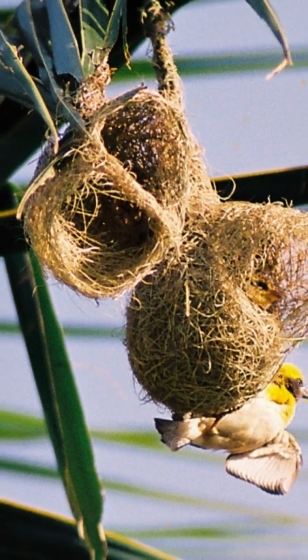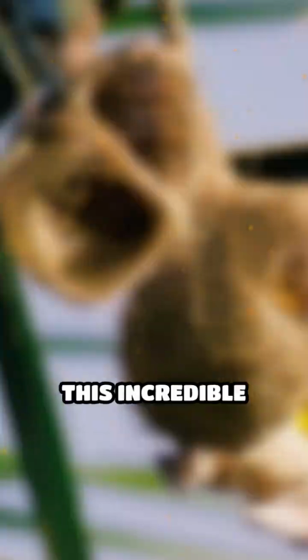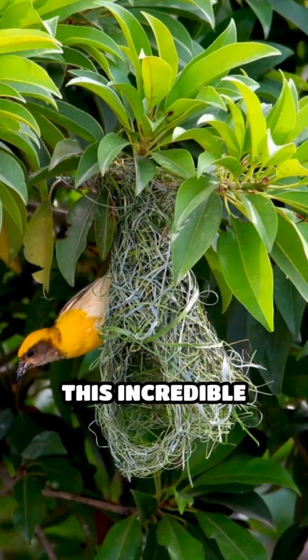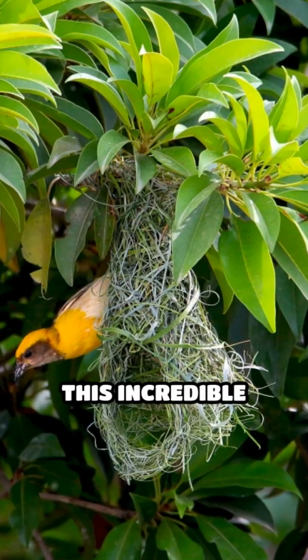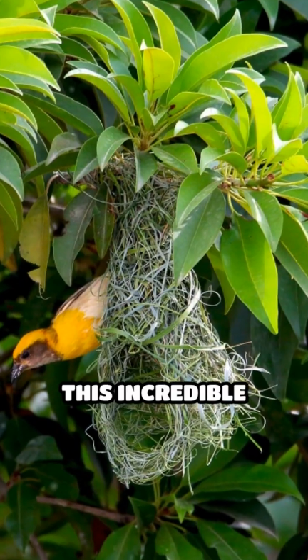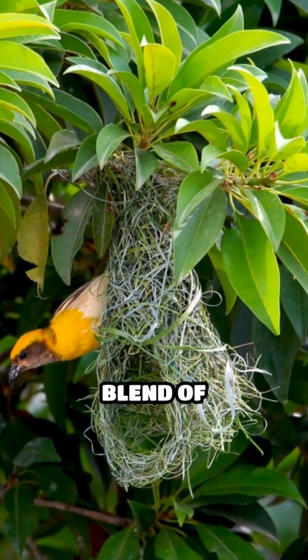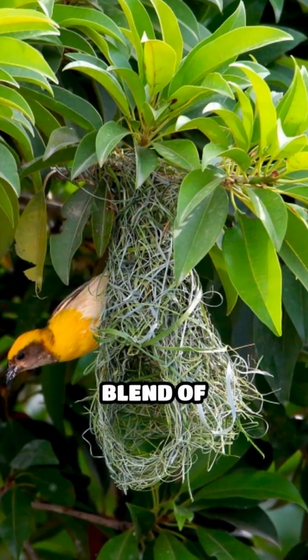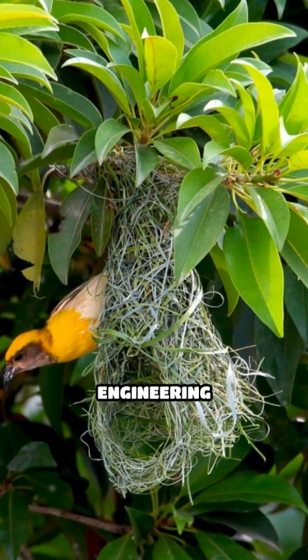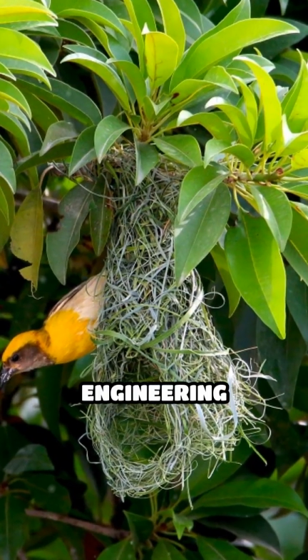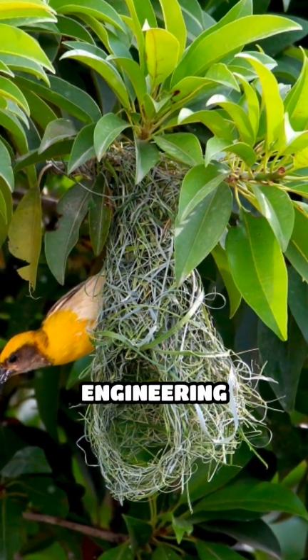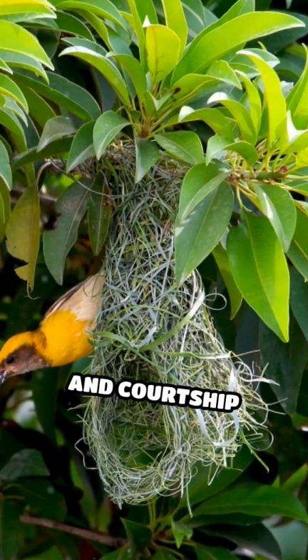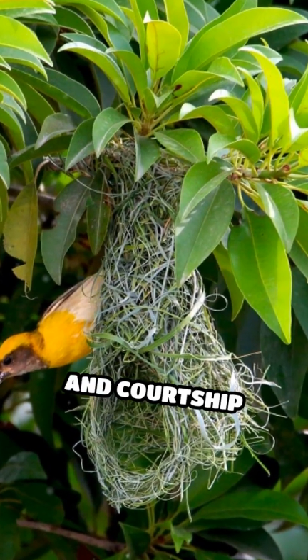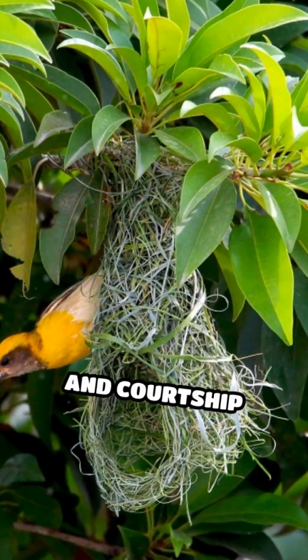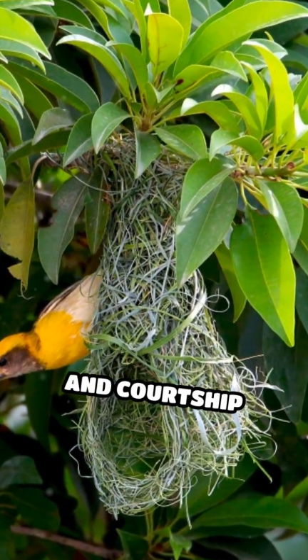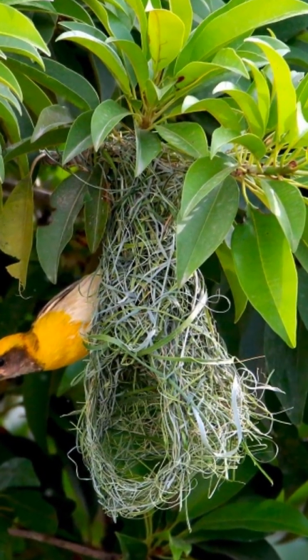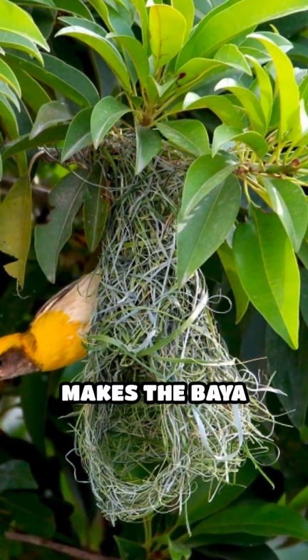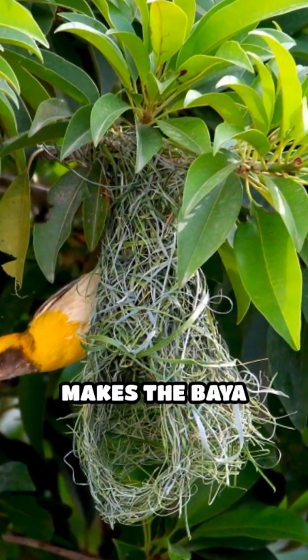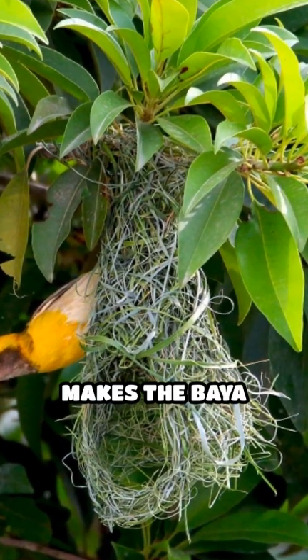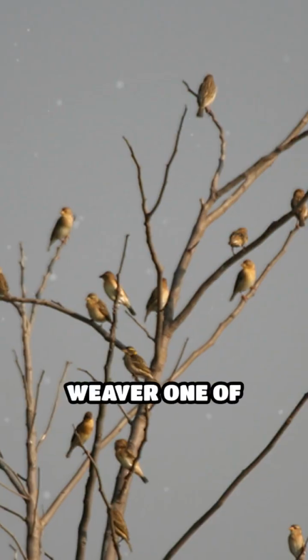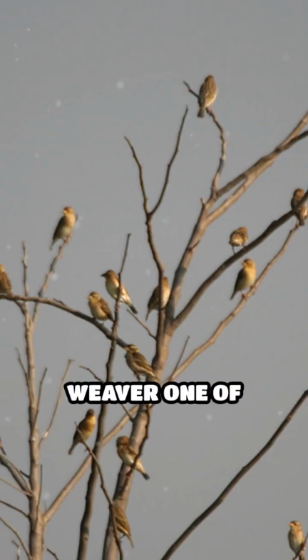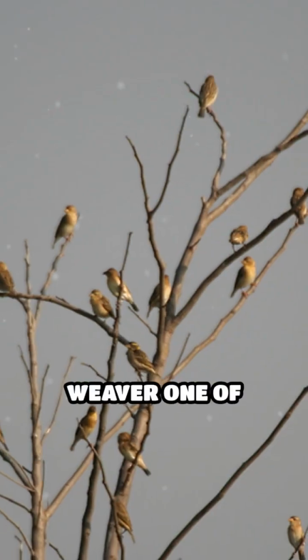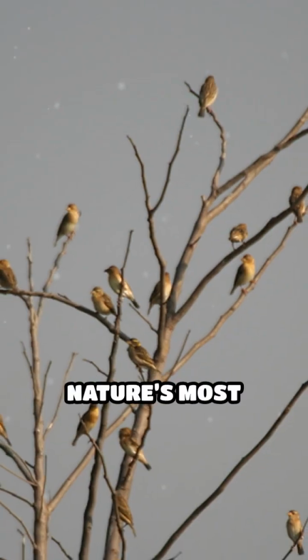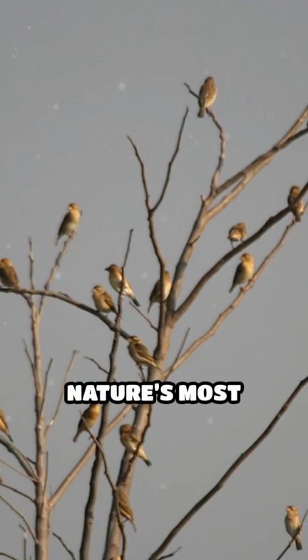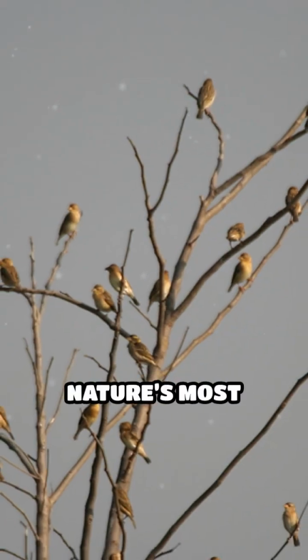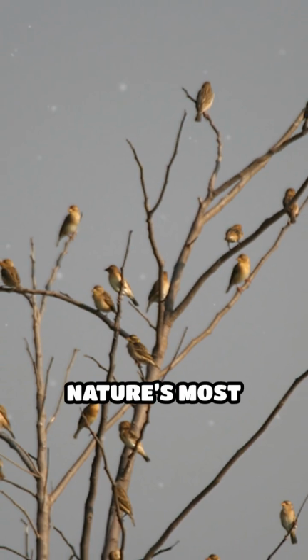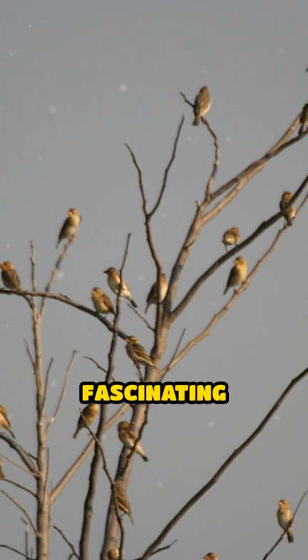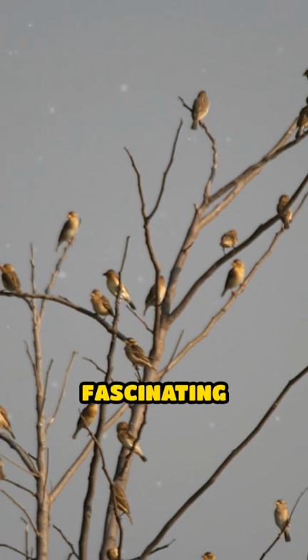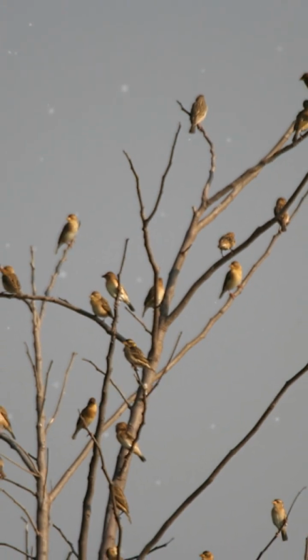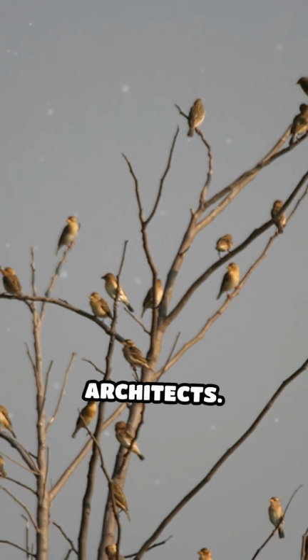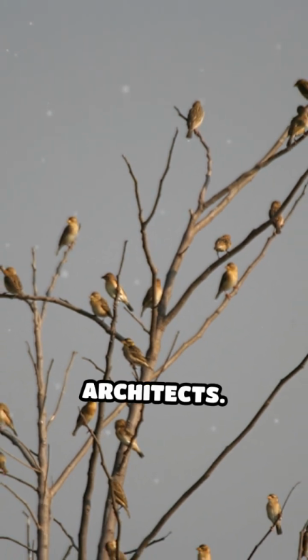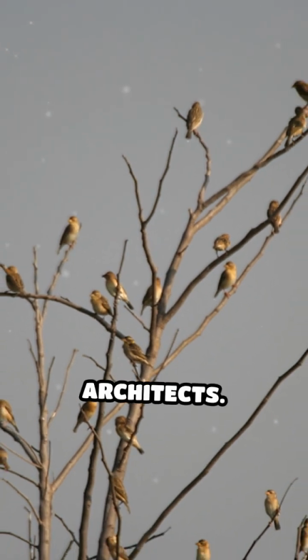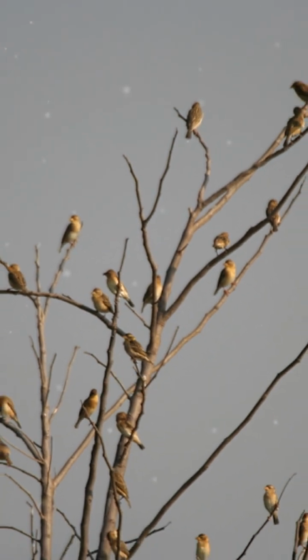This incredible blend of engineering and courtship makes the Baya Weaver one of nature's most fascinating architects.